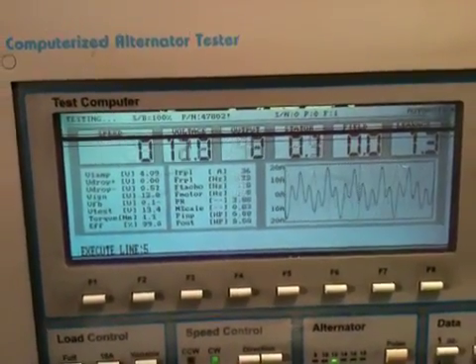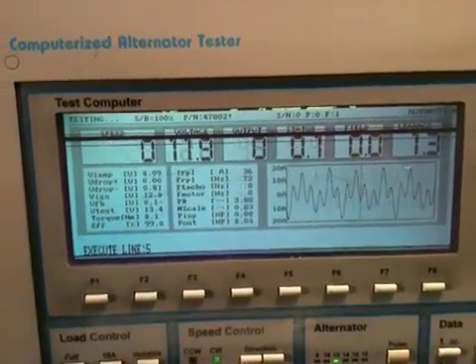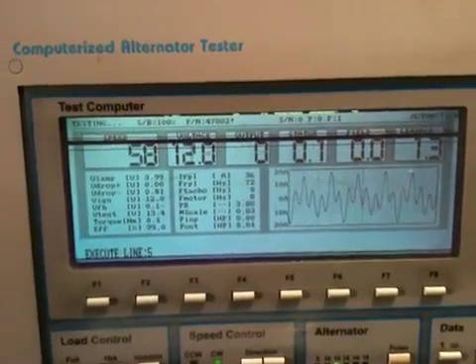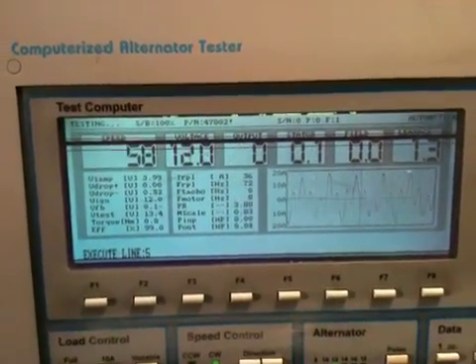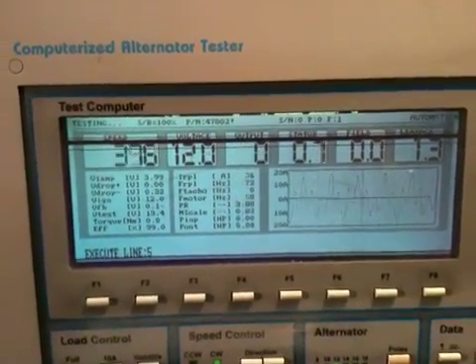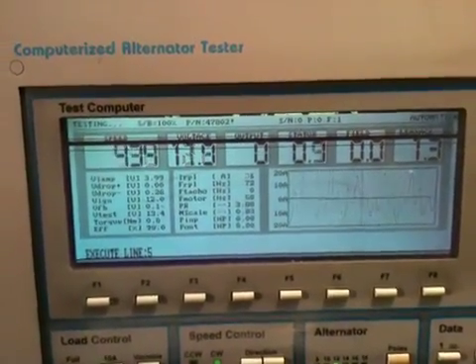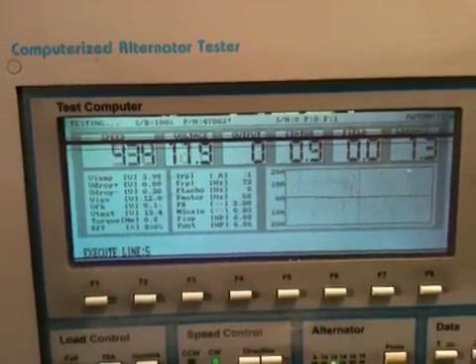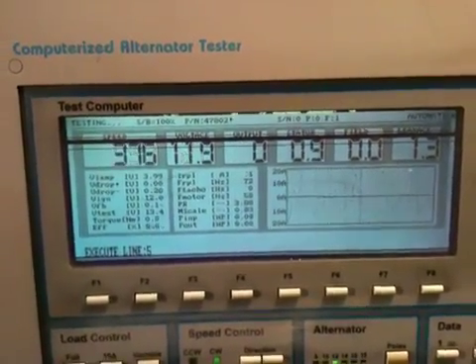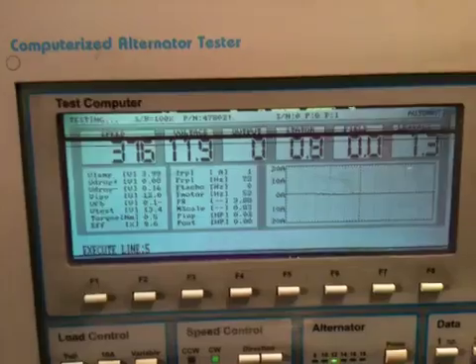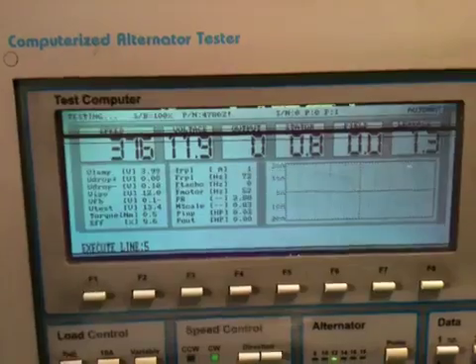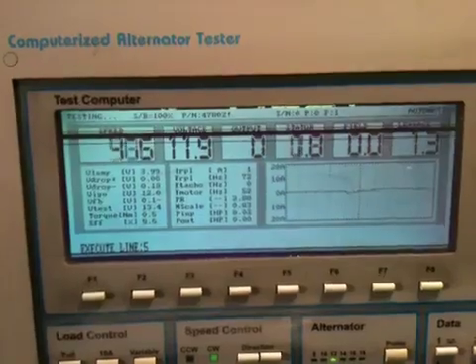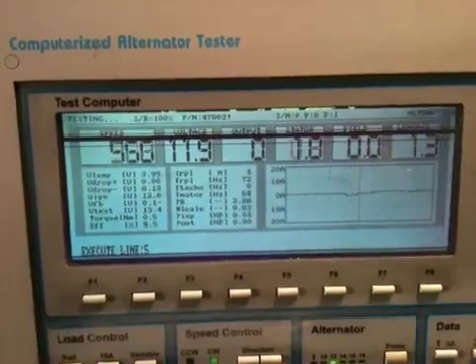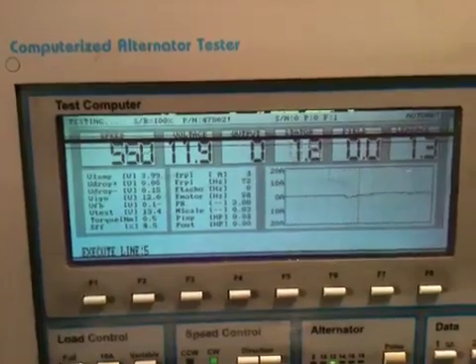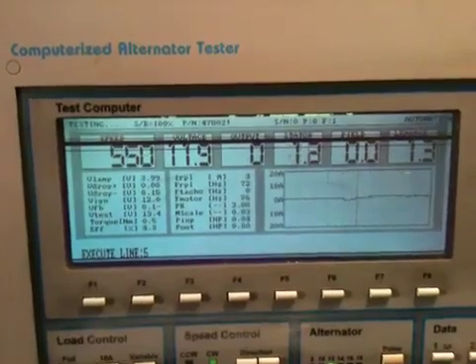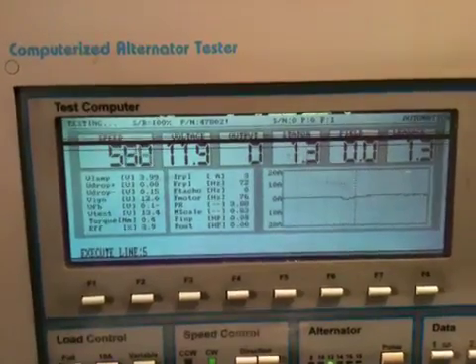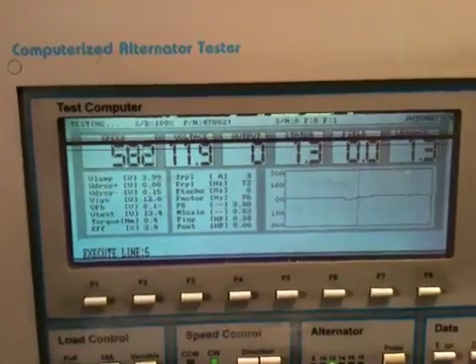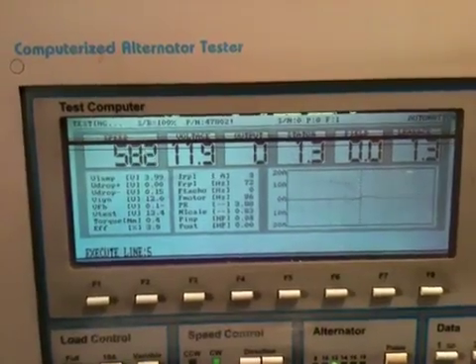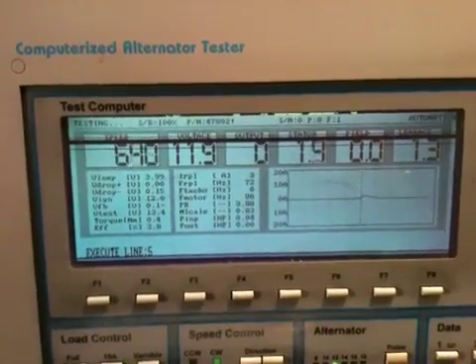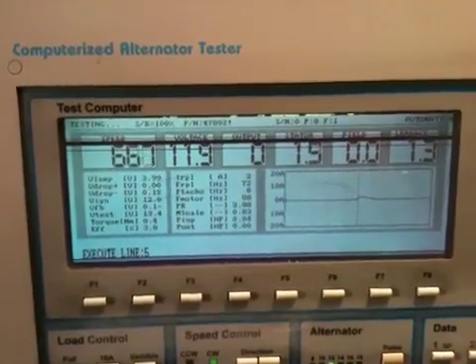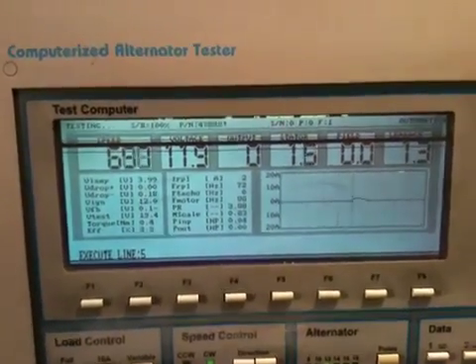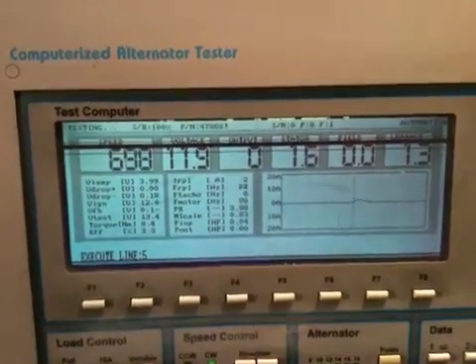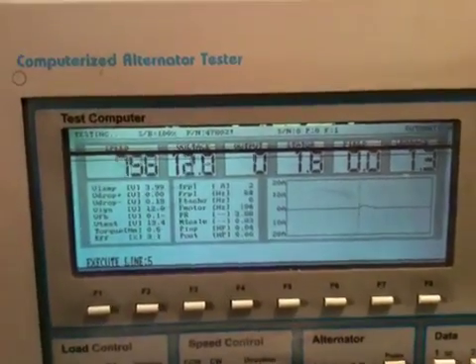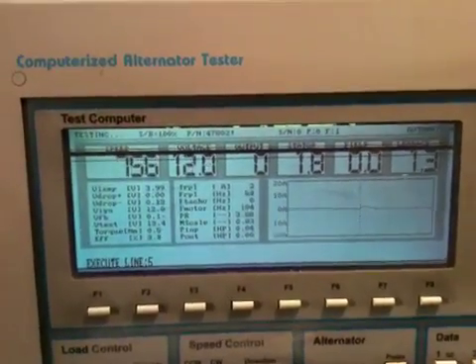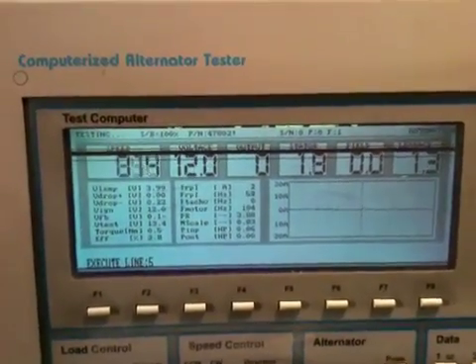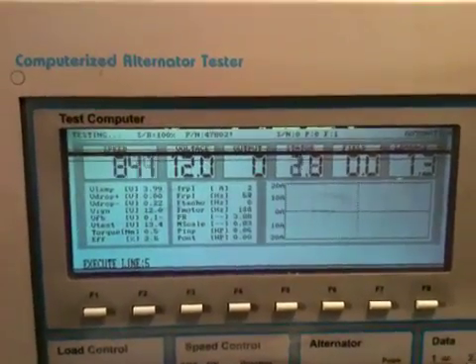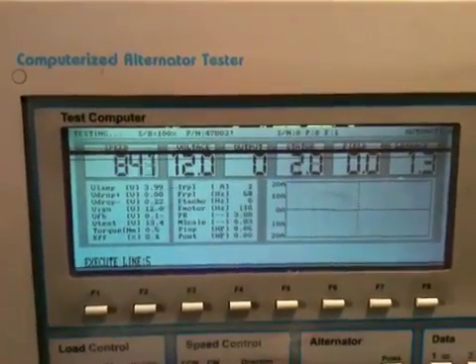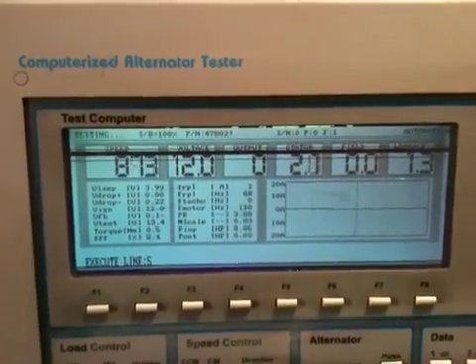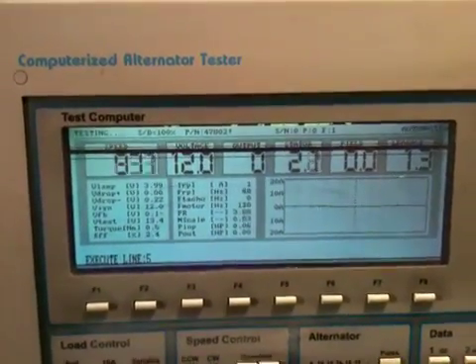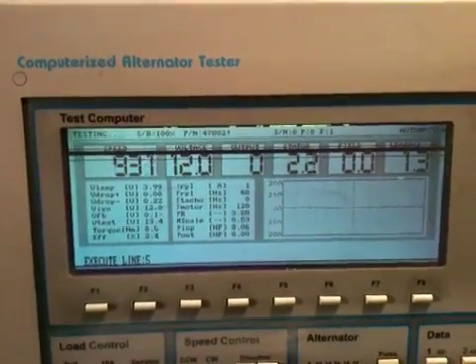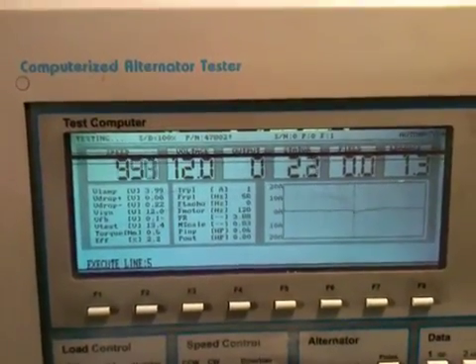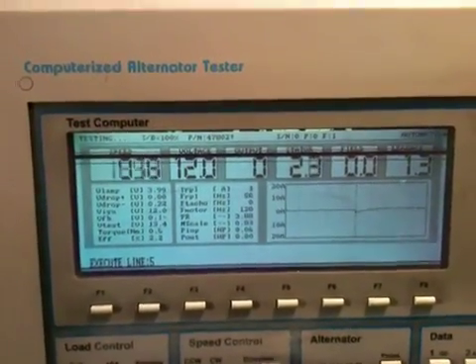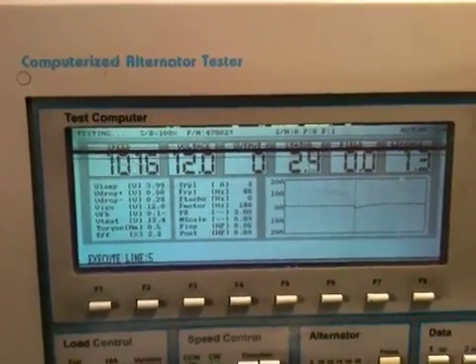About 173 amps peak — a little shy of the 220 amp mark.